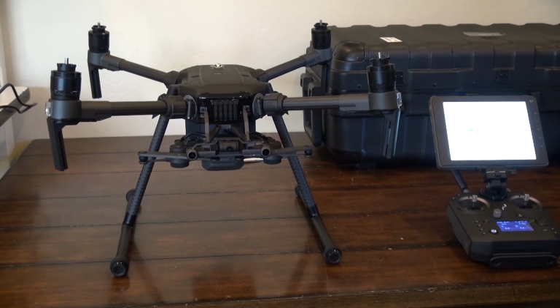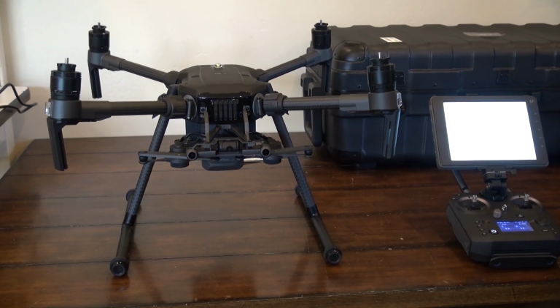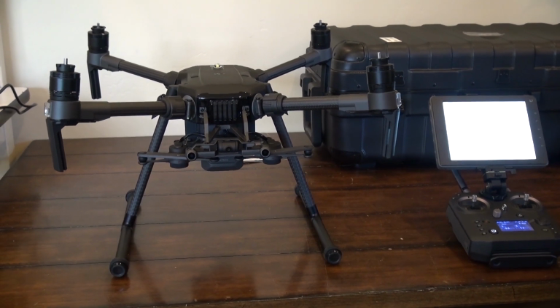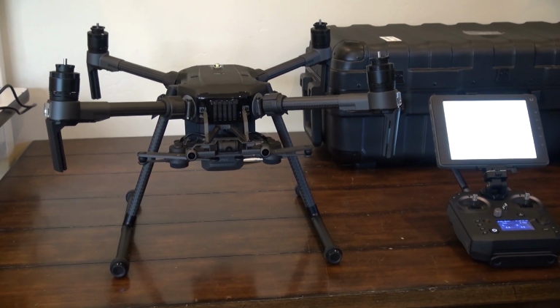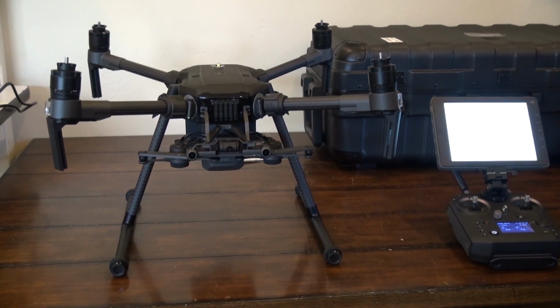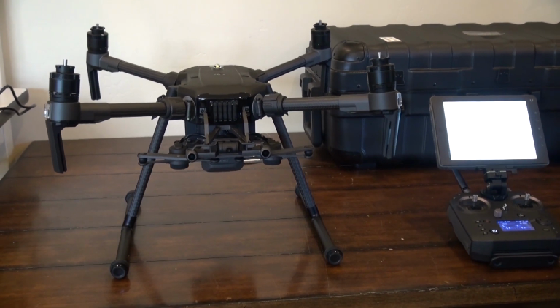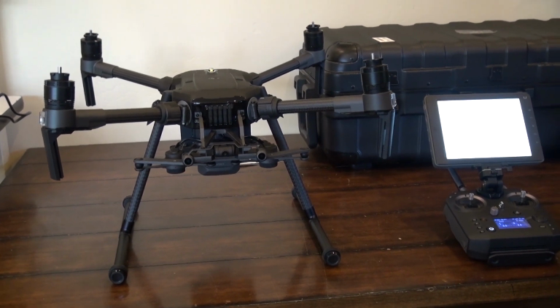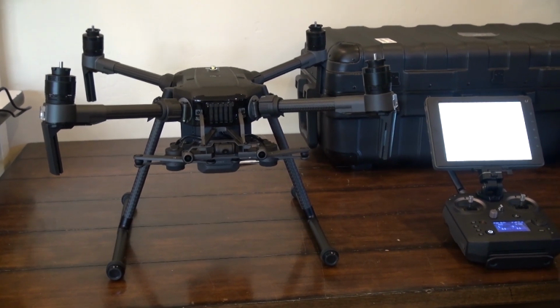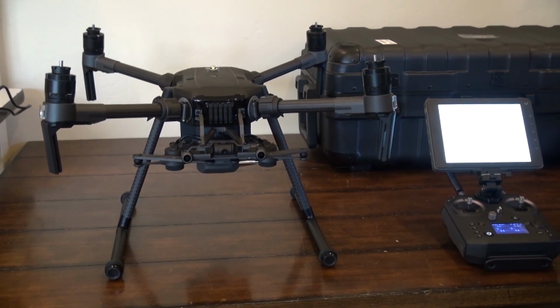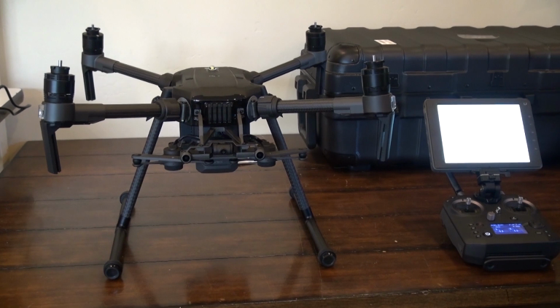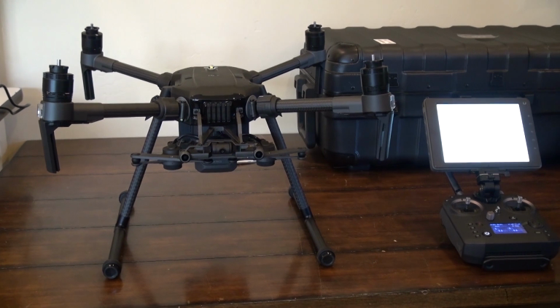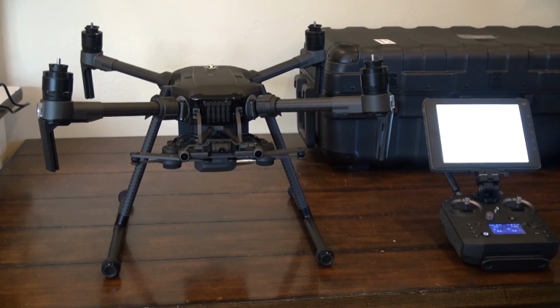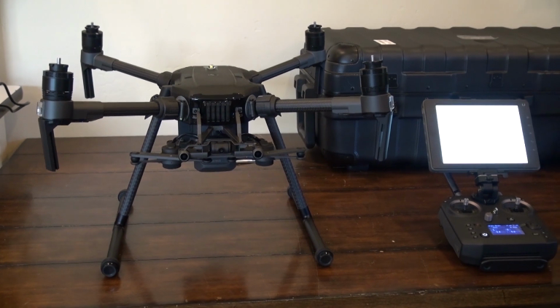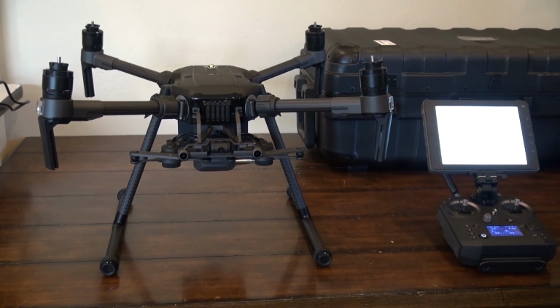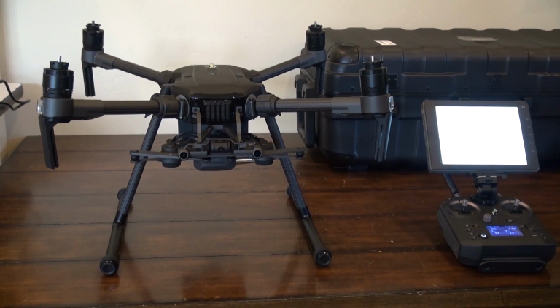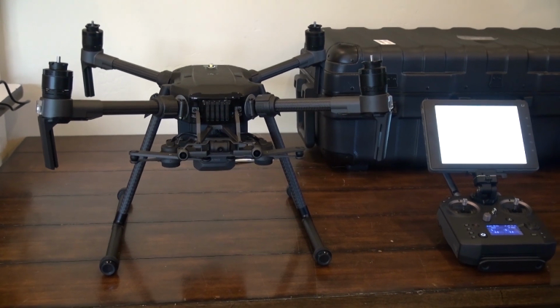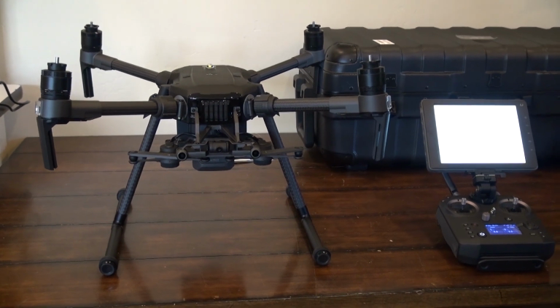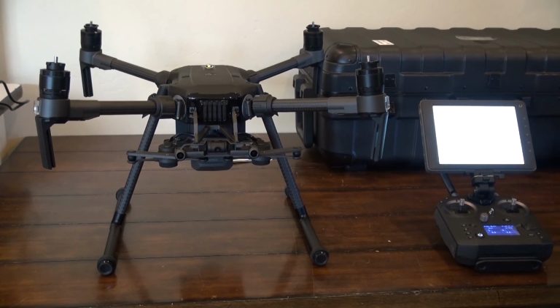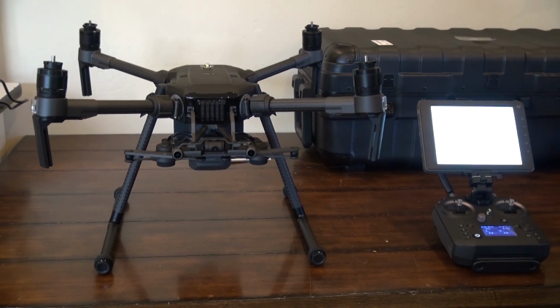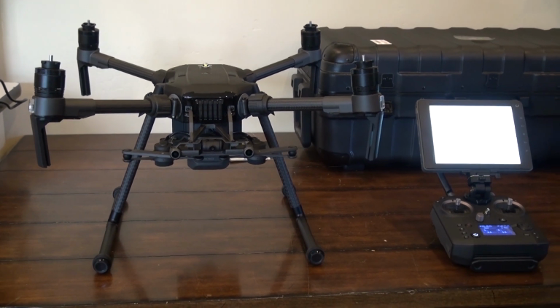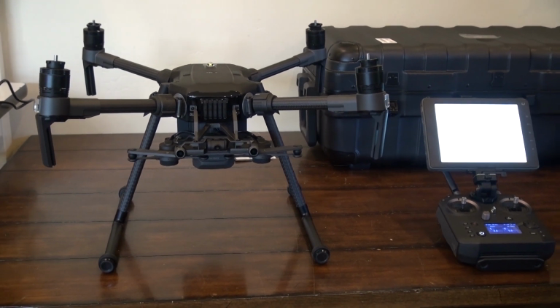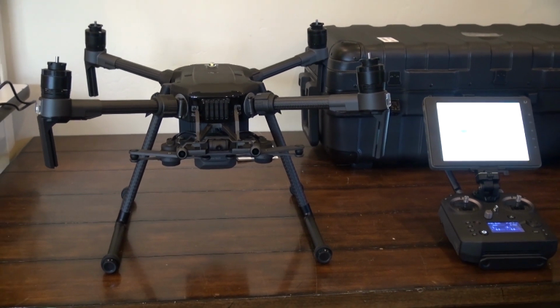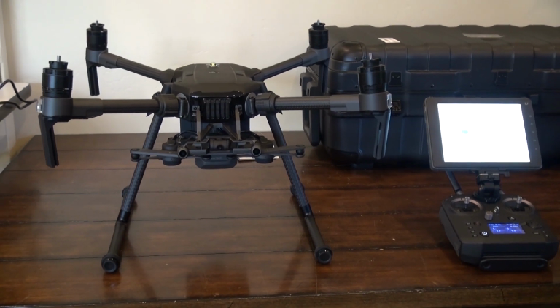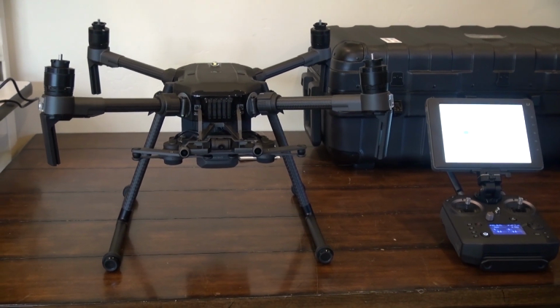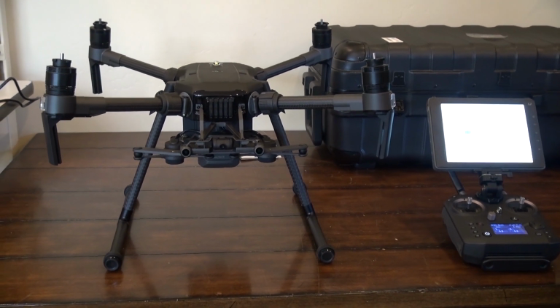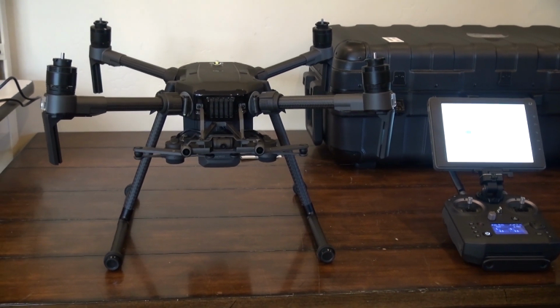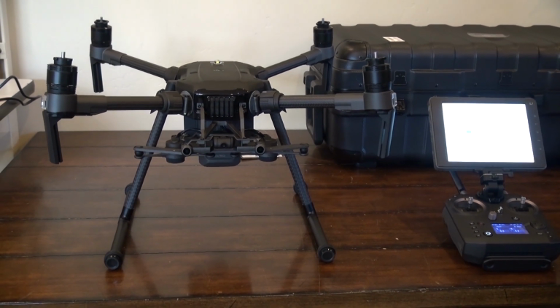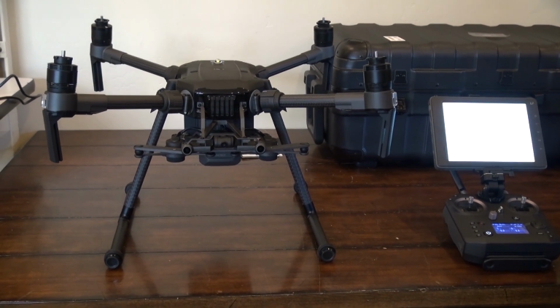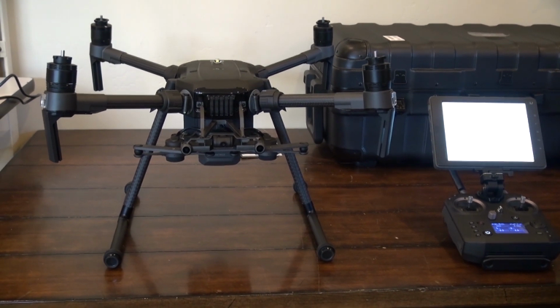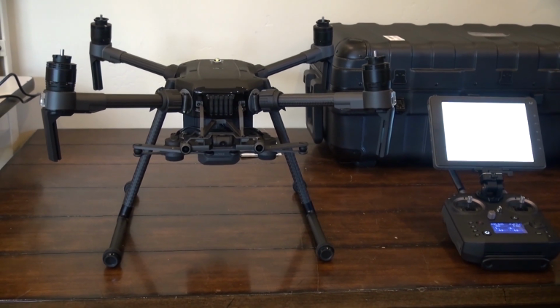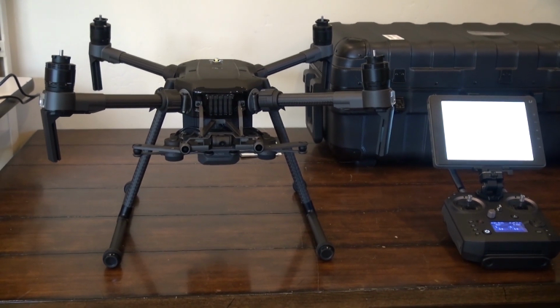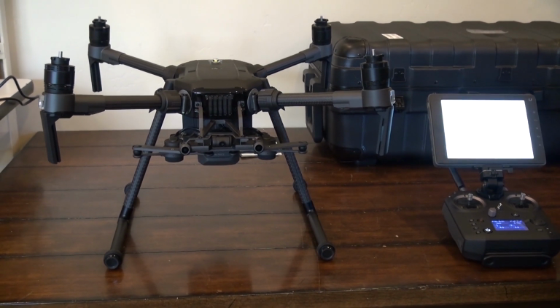This is Adele and Mike, and you're looking at the DJI Matrice 210 version 2.